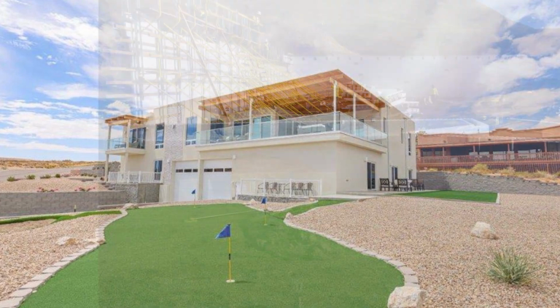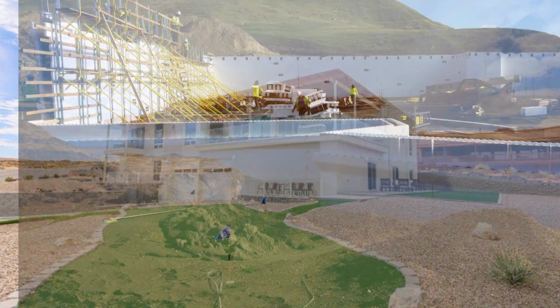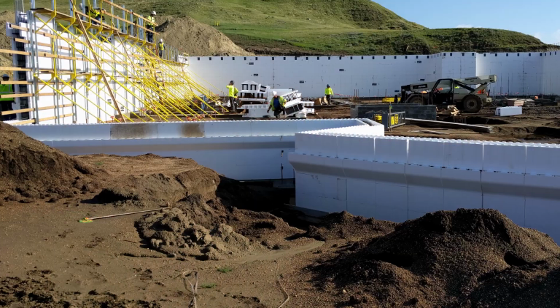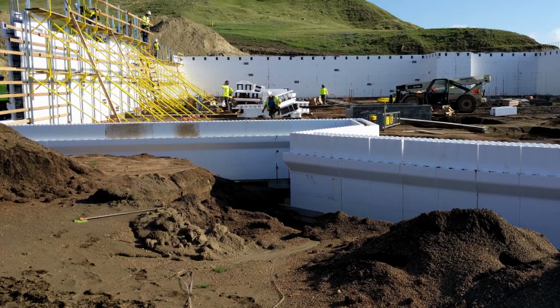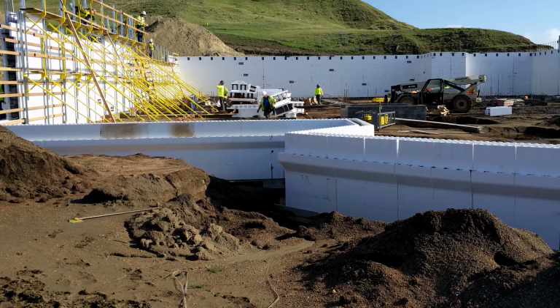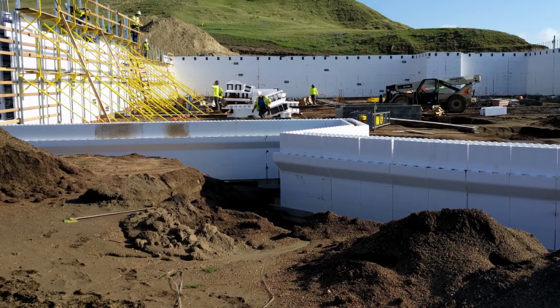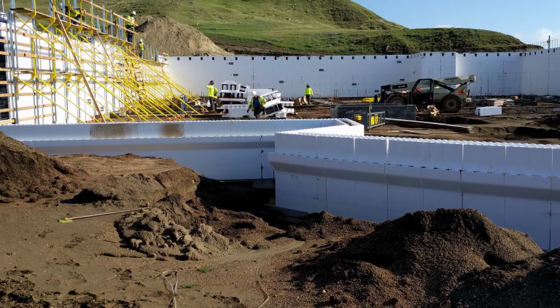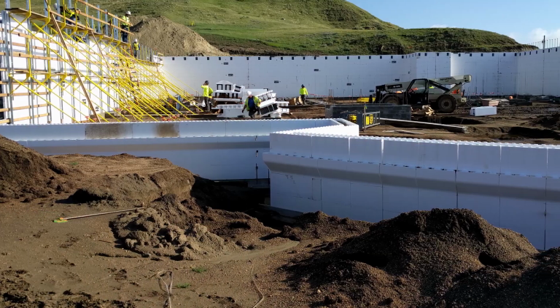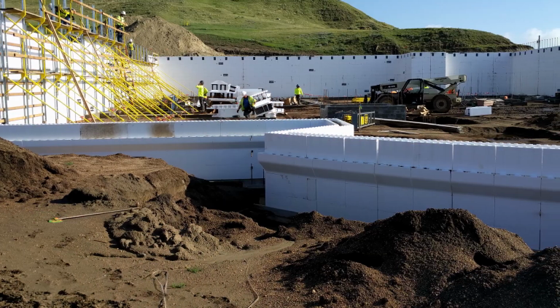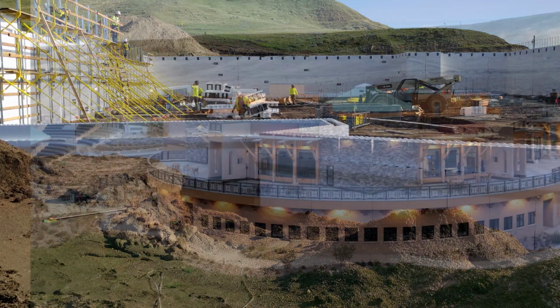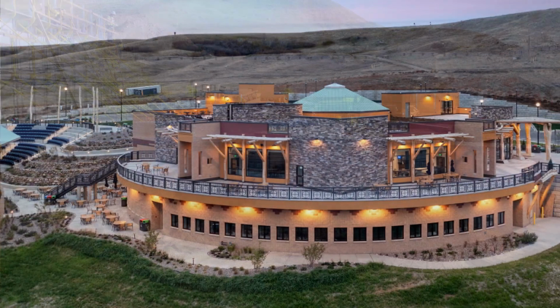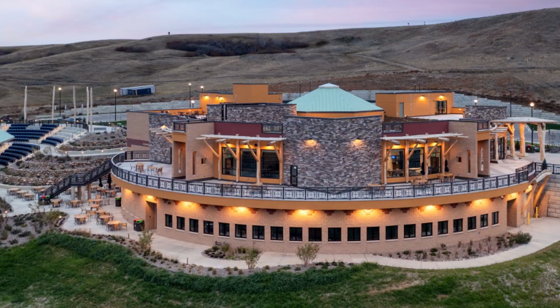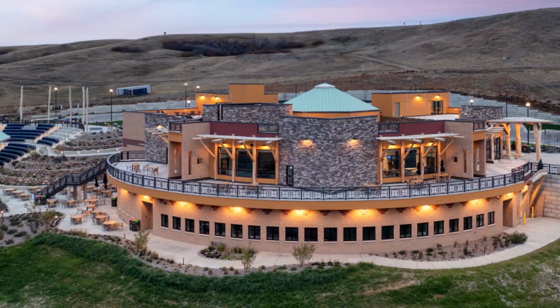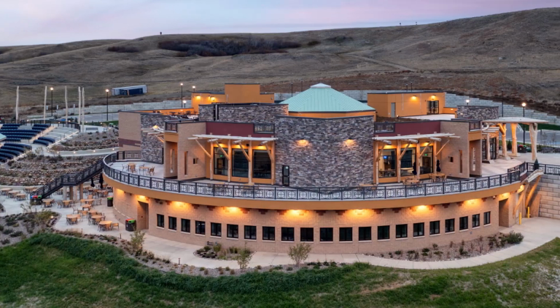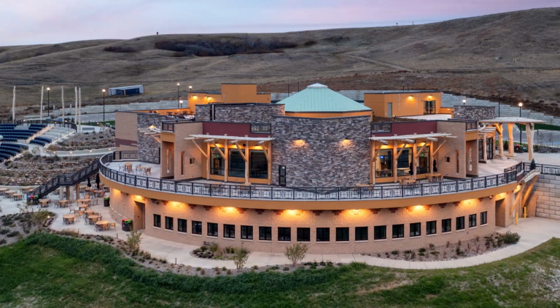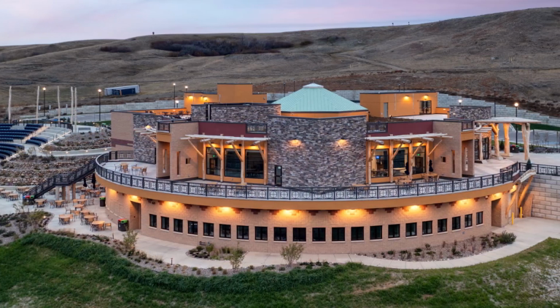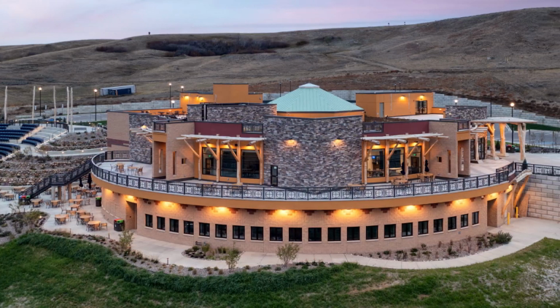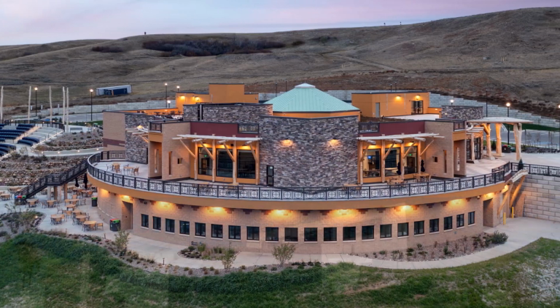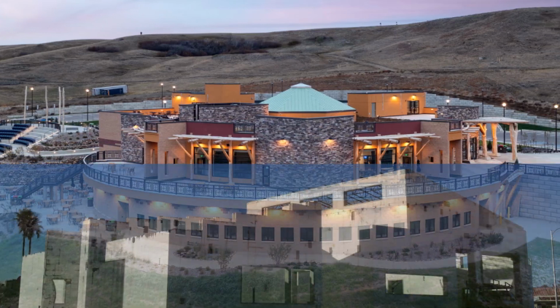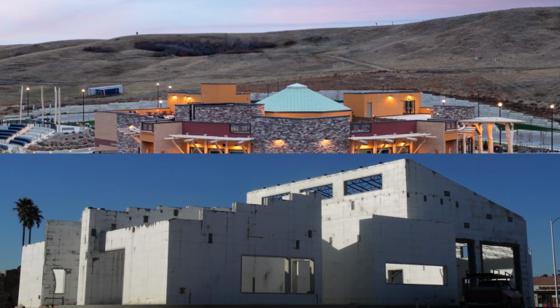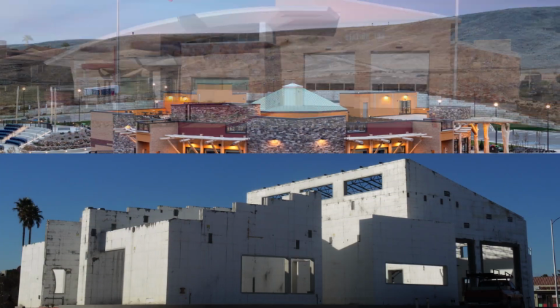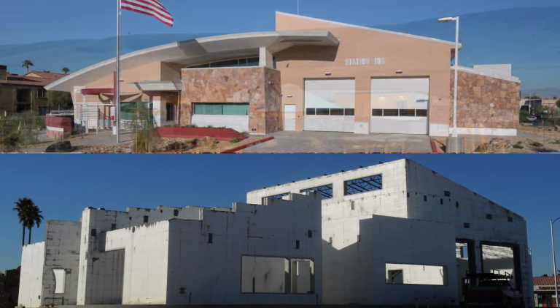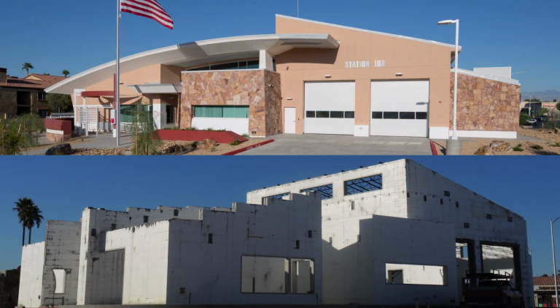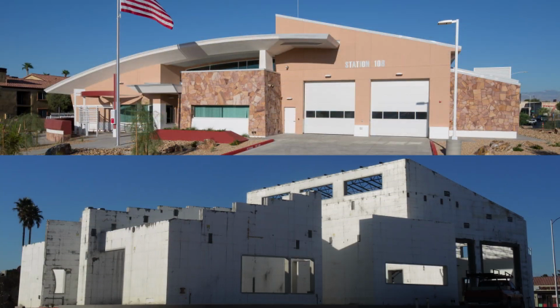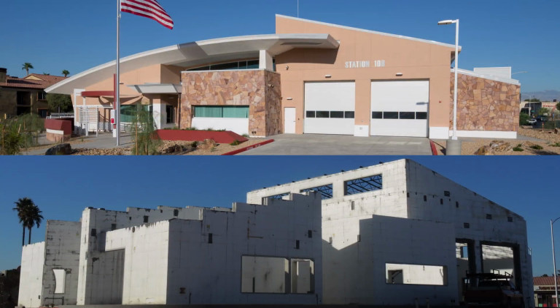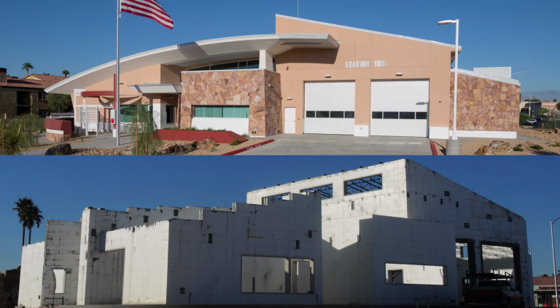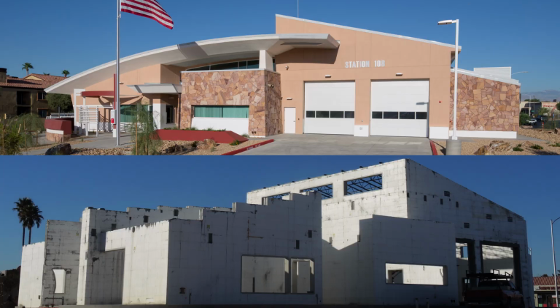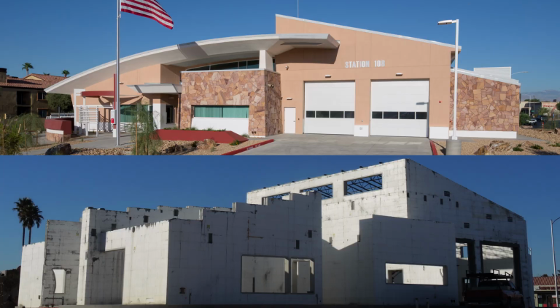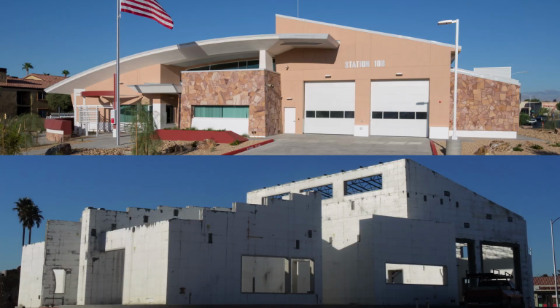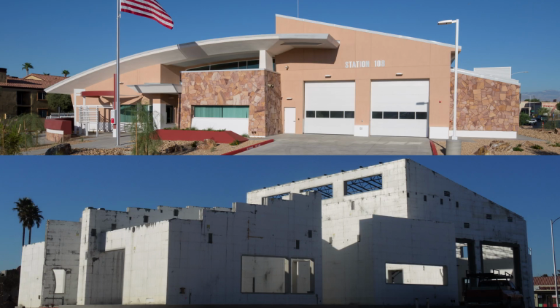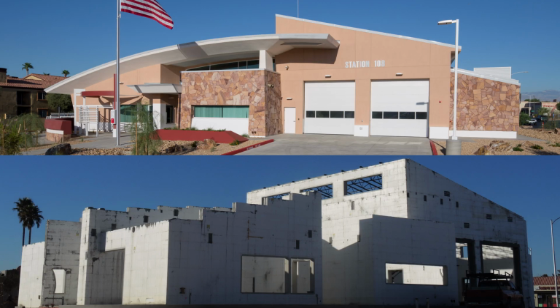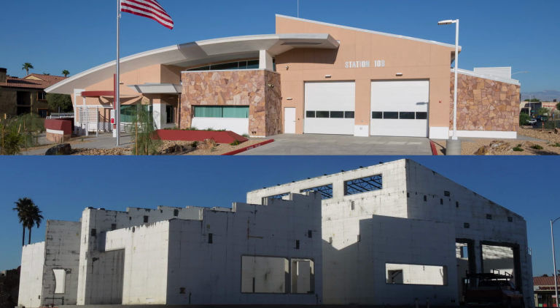When complete, FOXBLOX structures are visually indistinguishable from those using wood and other wall systems.